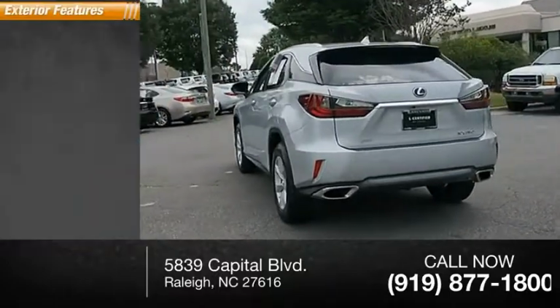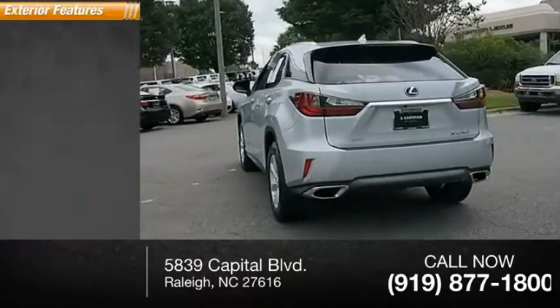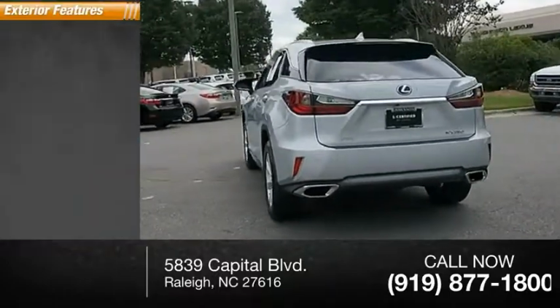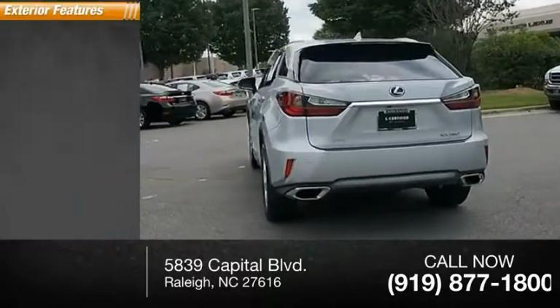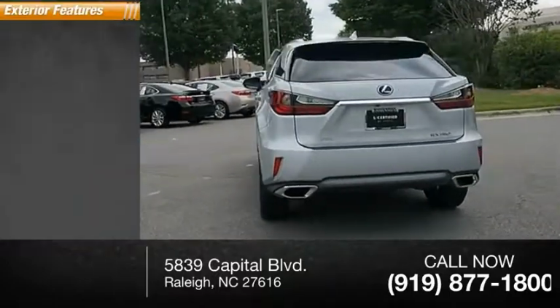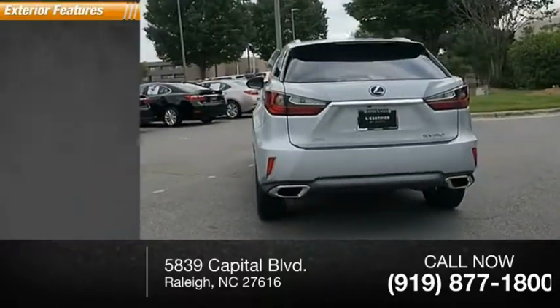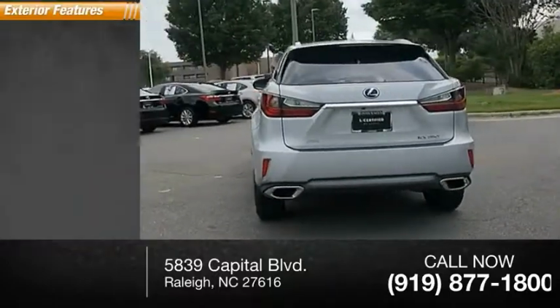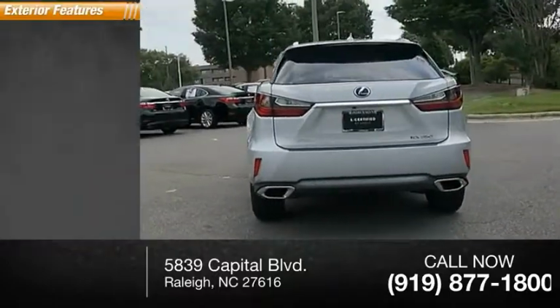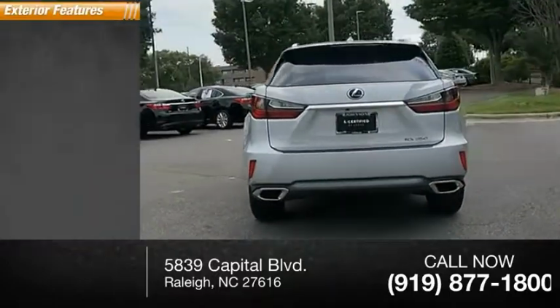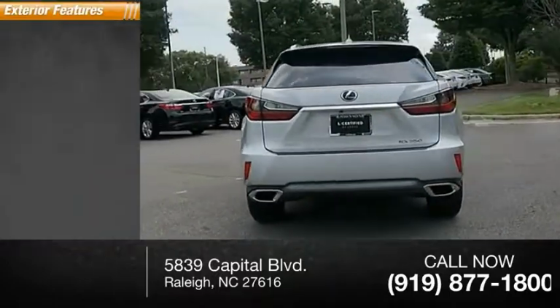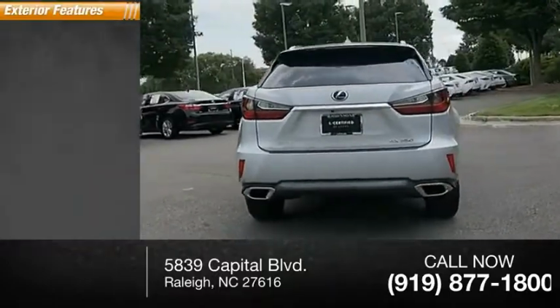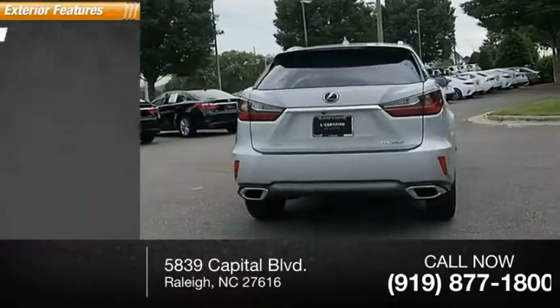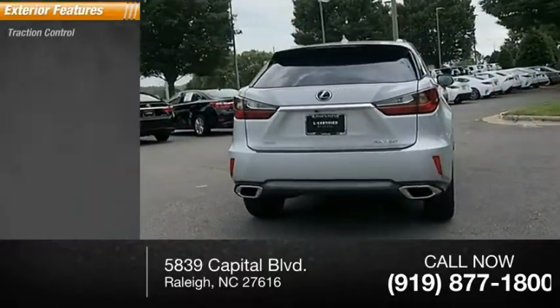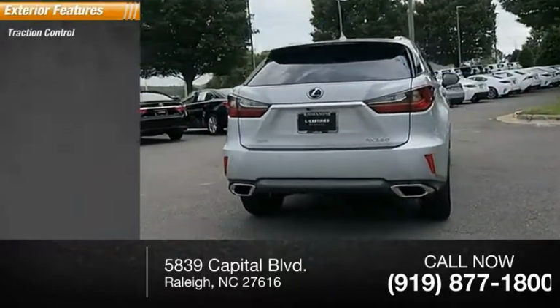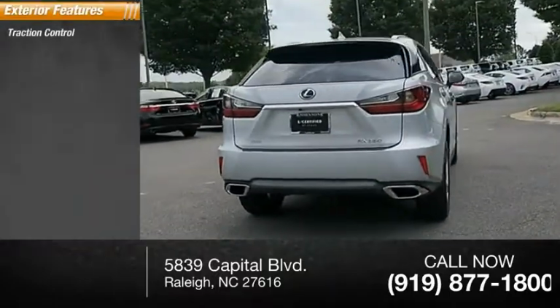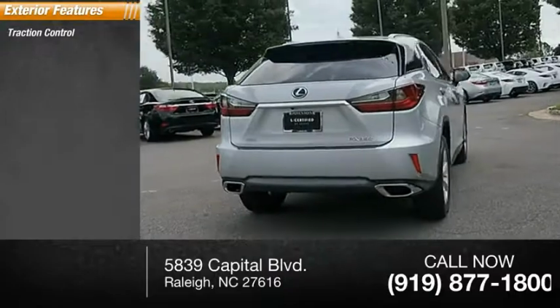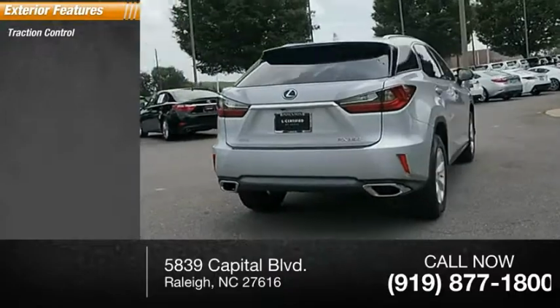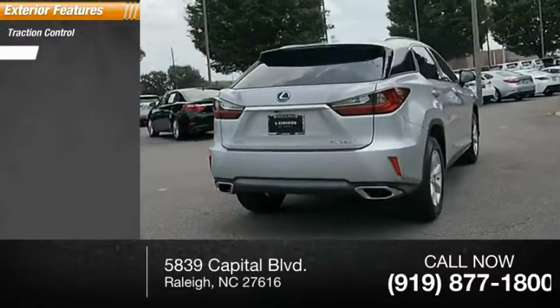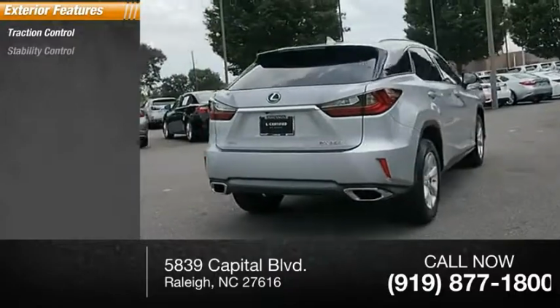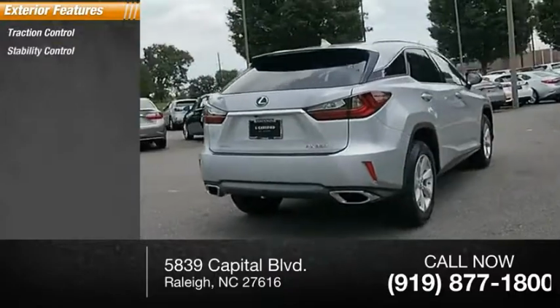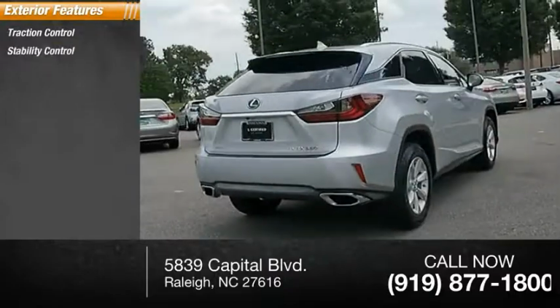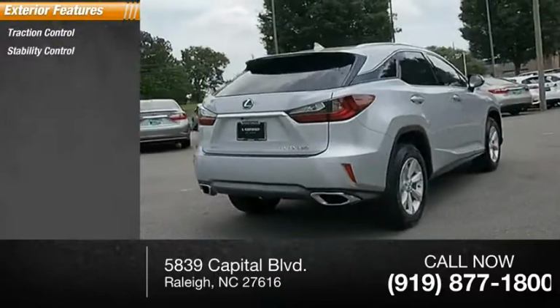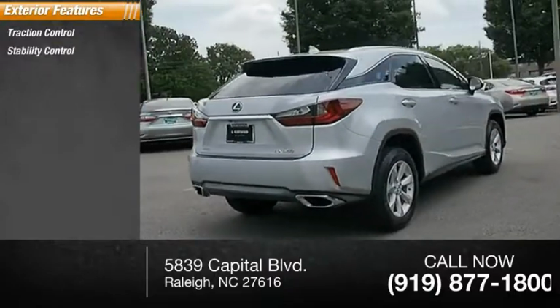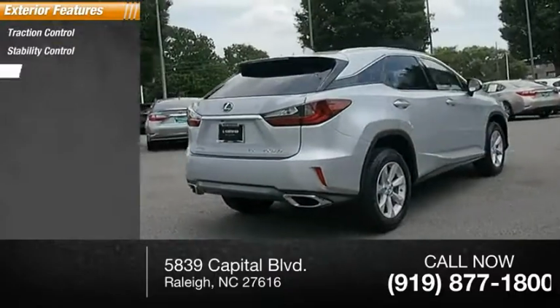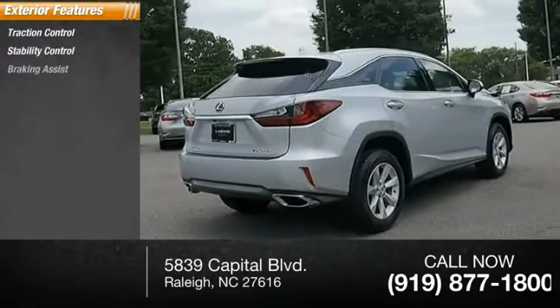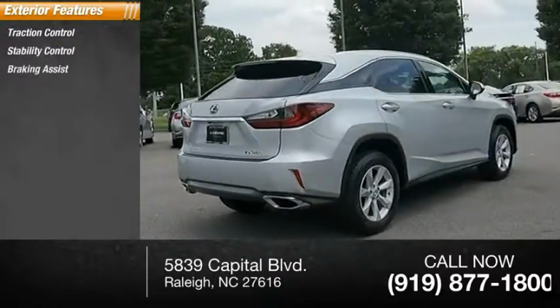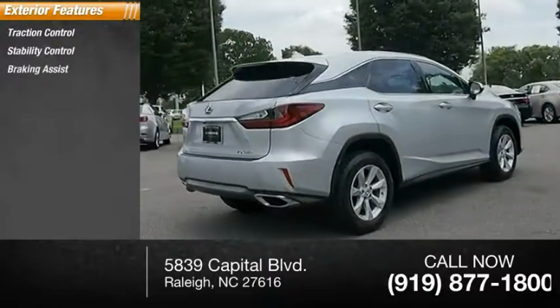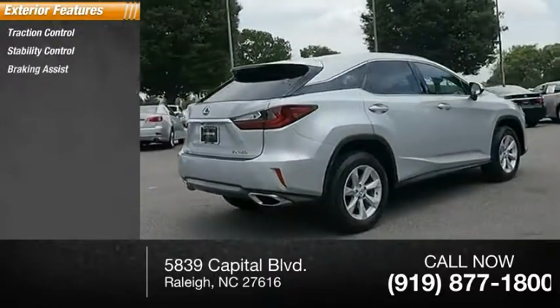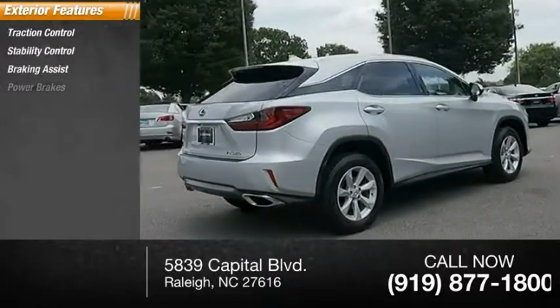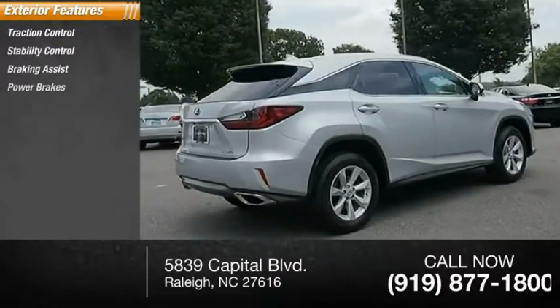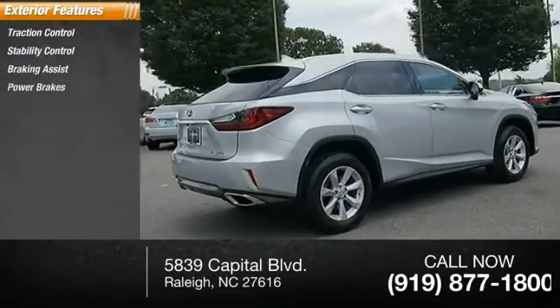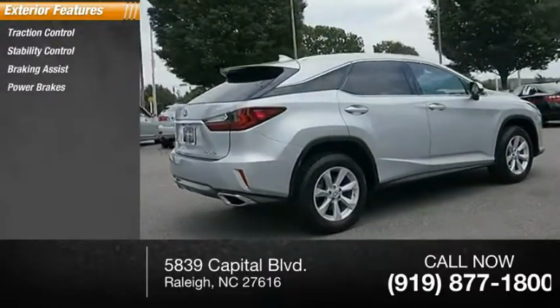Here are some of this vehicle's great options: traction control, stability control, braking assist, and power brakes.